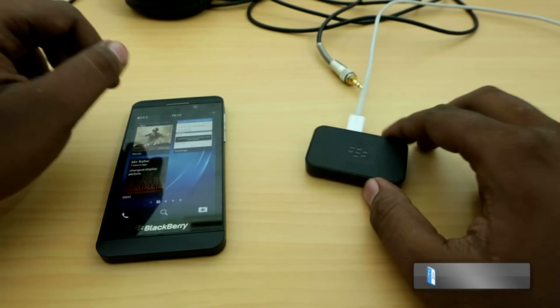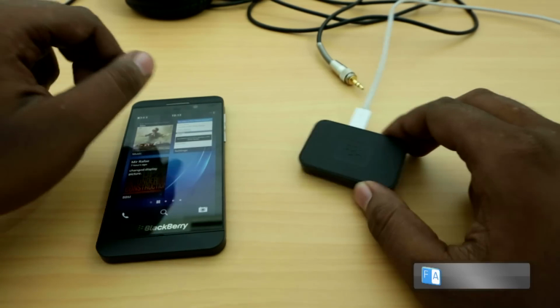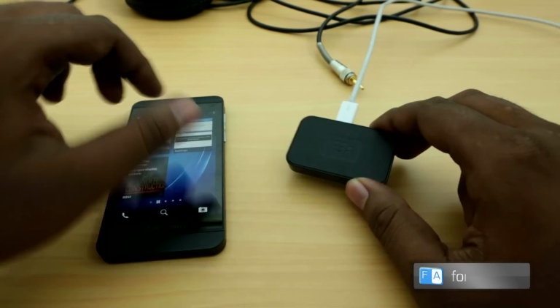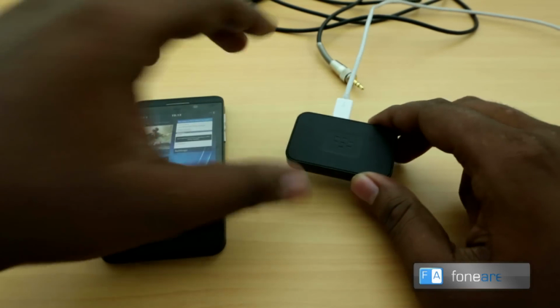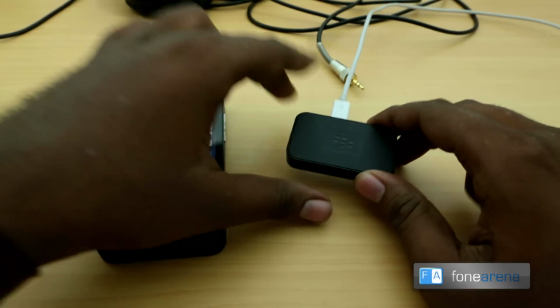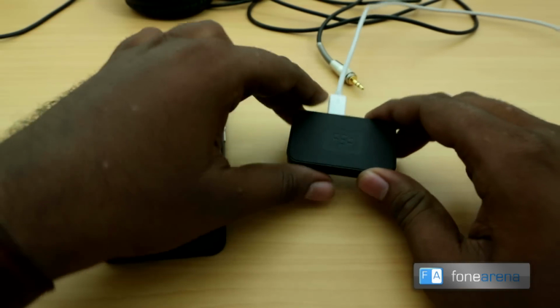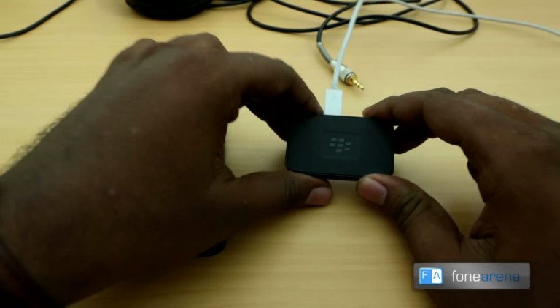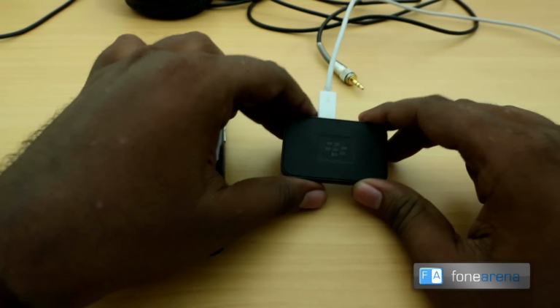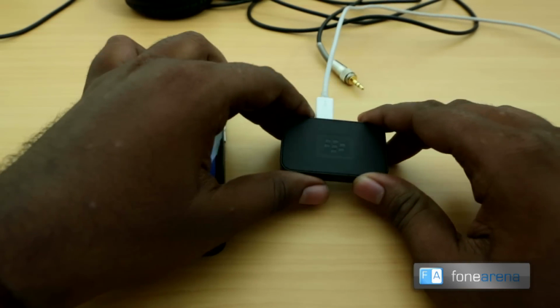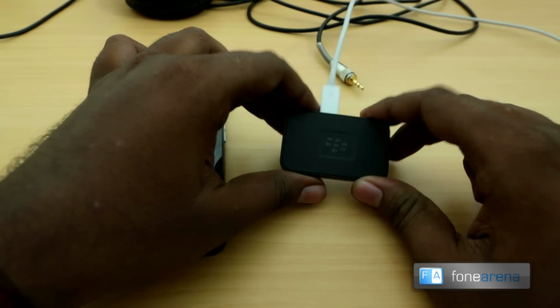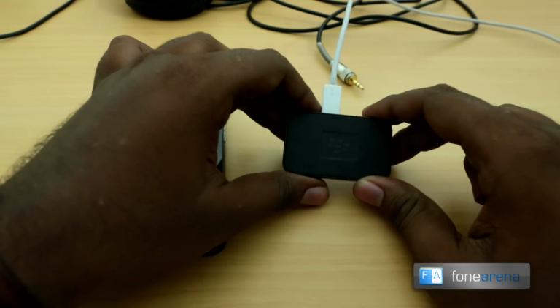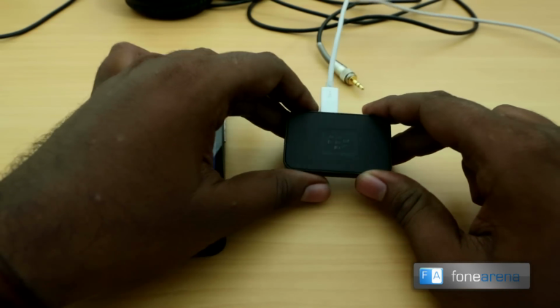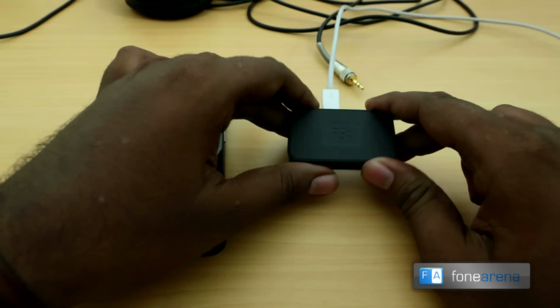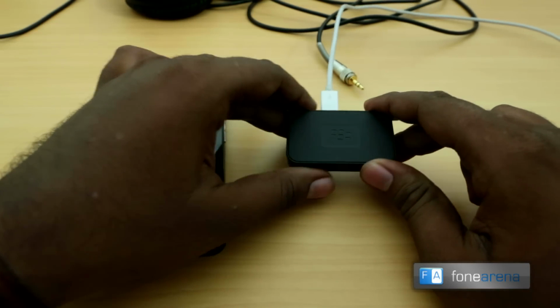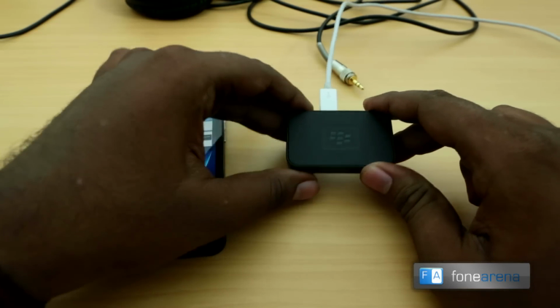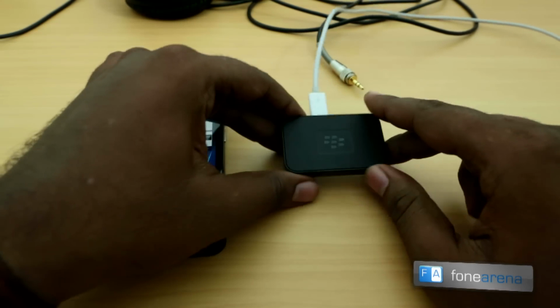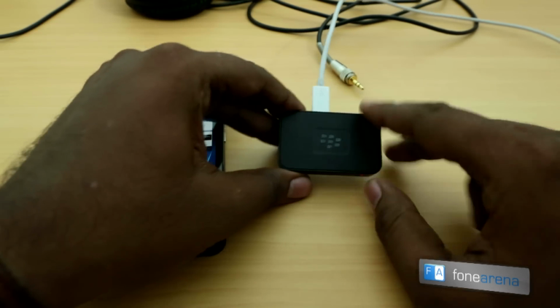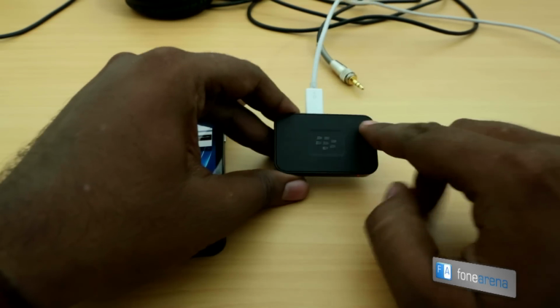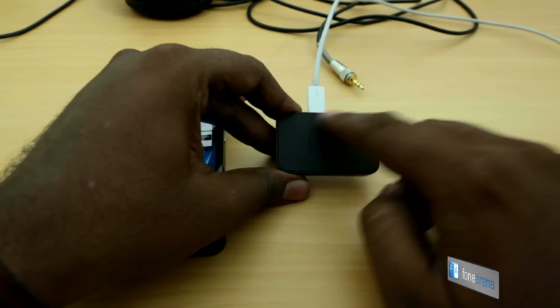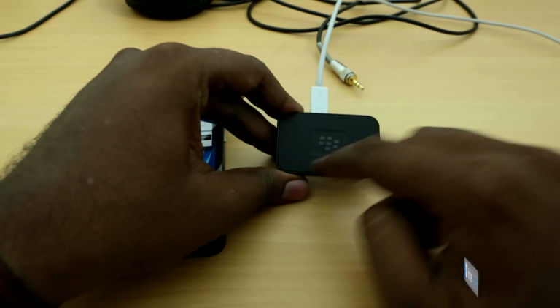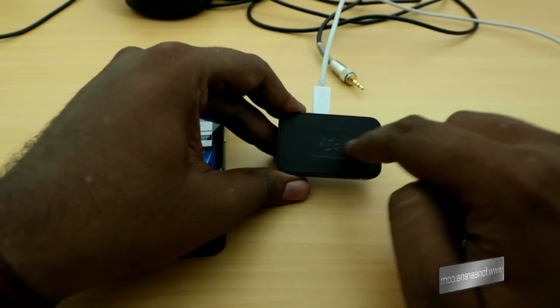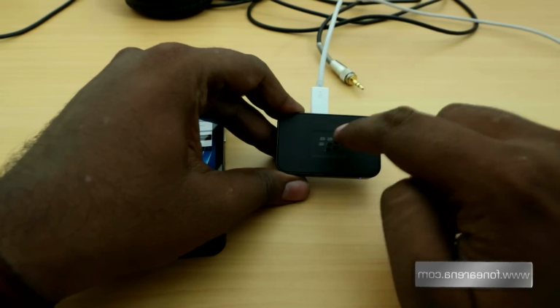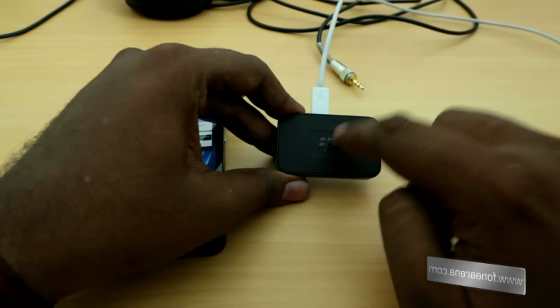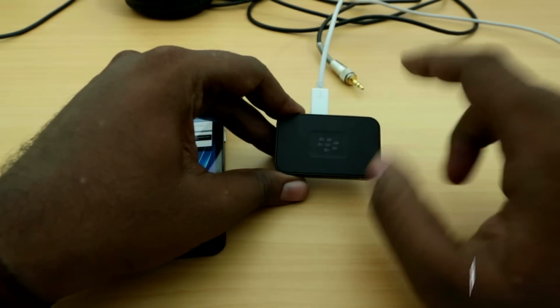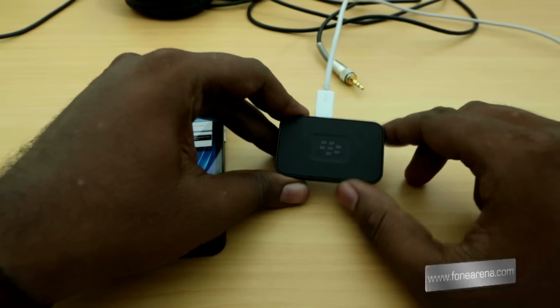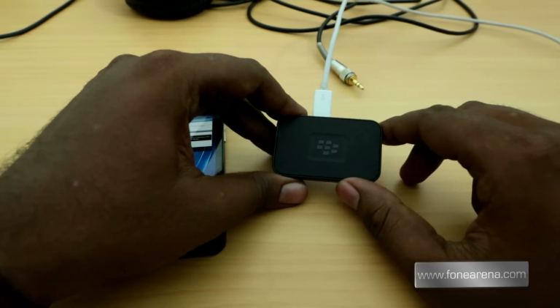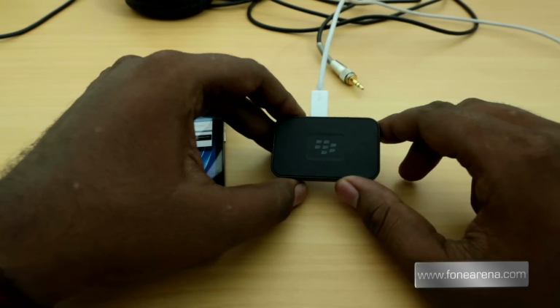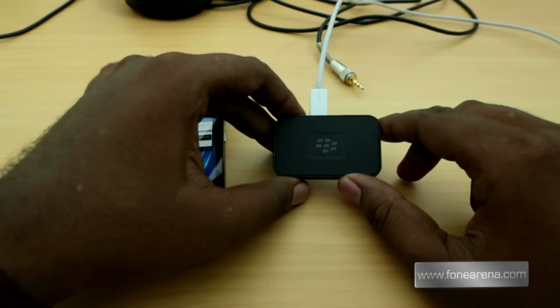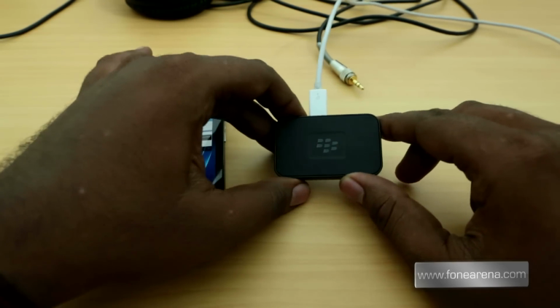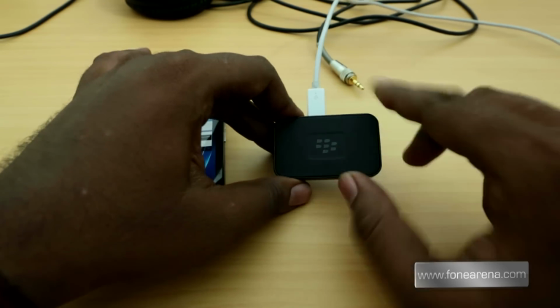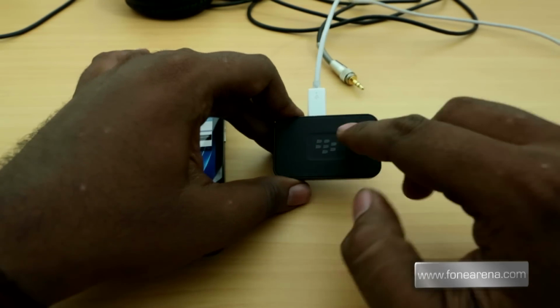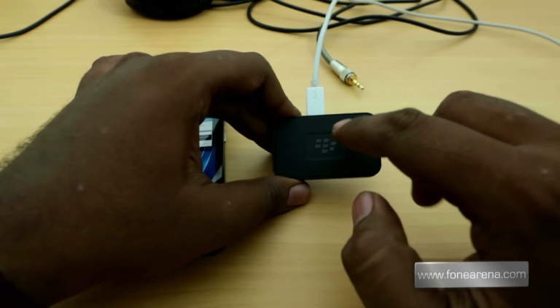Other than that, you have a bunch of information booklets — quite a lot actually. Now let's take a look at the hardware of the Music Gateway.